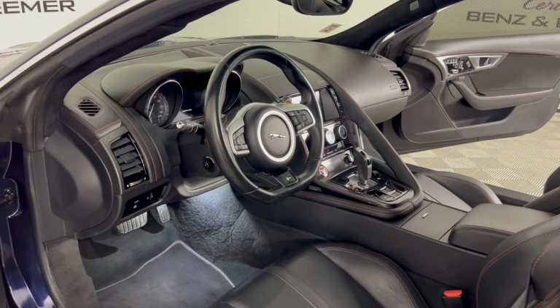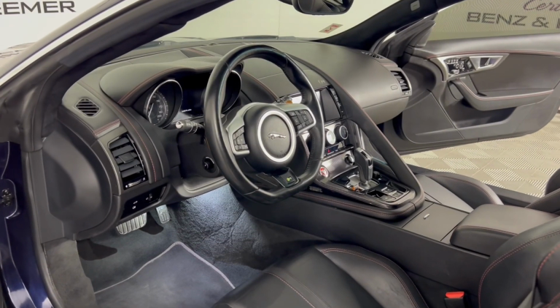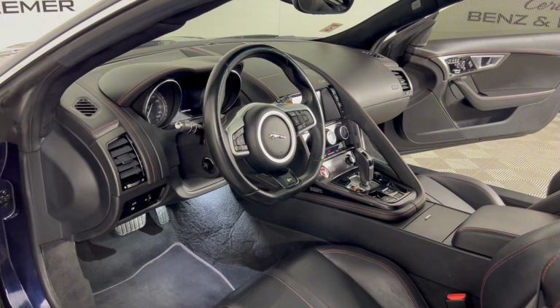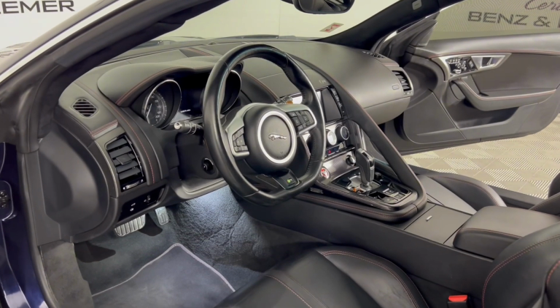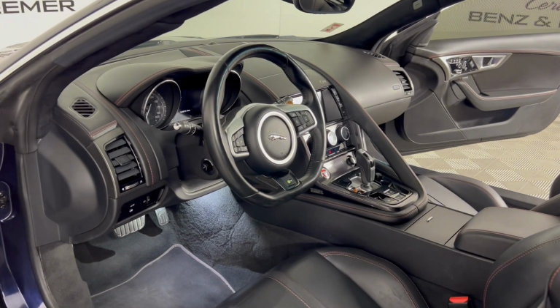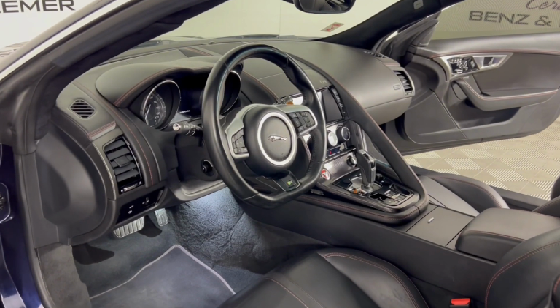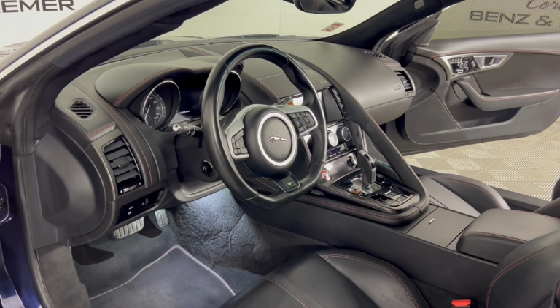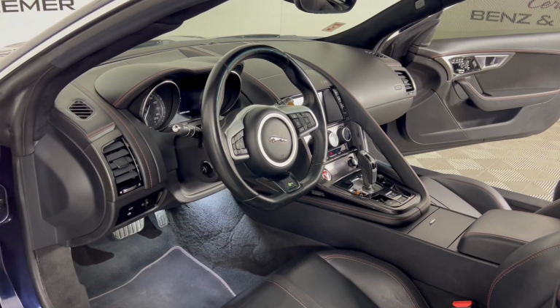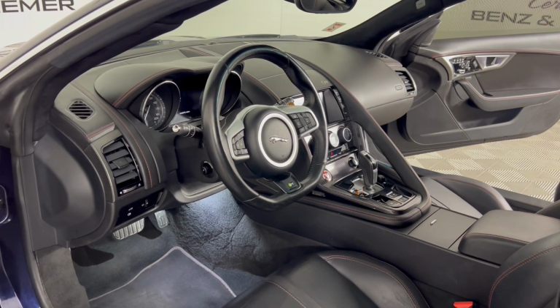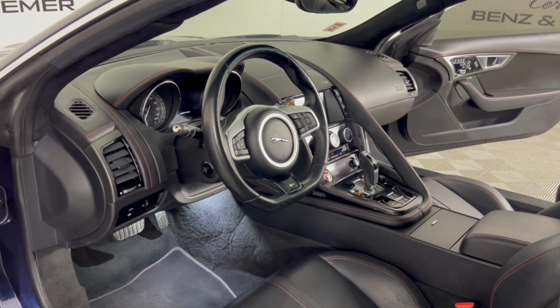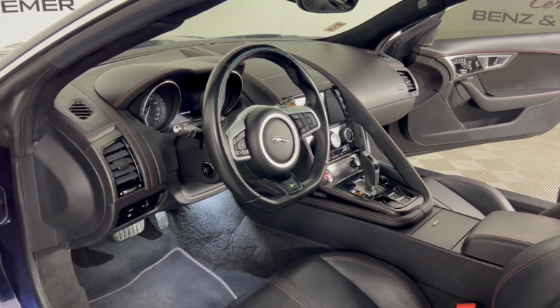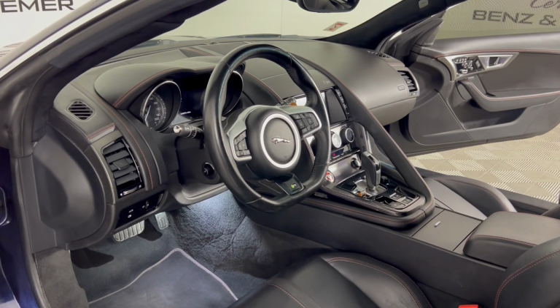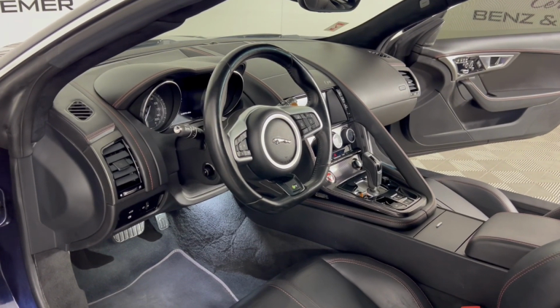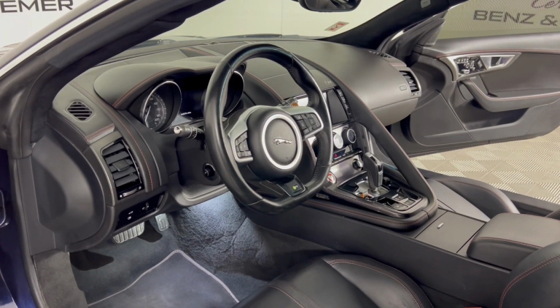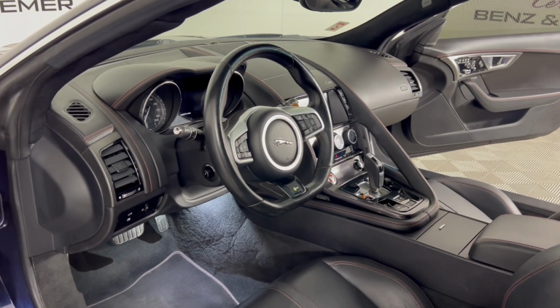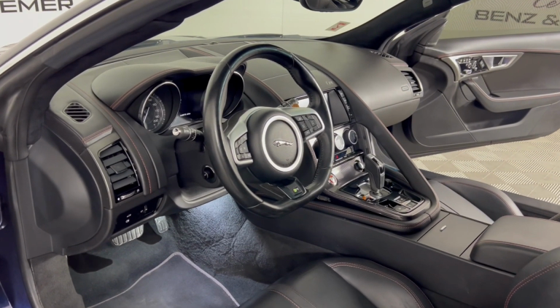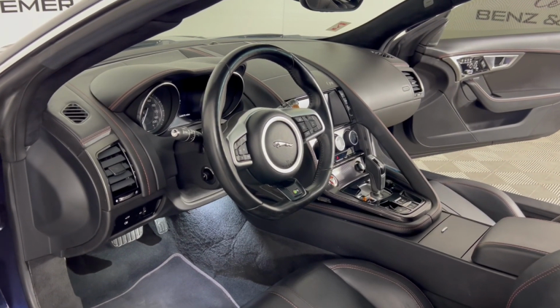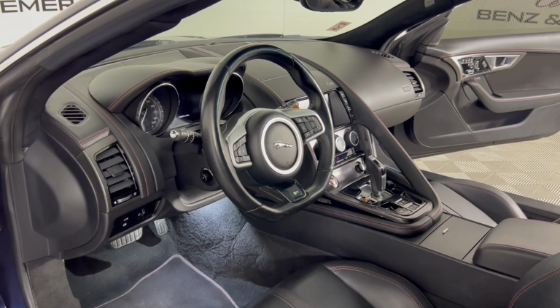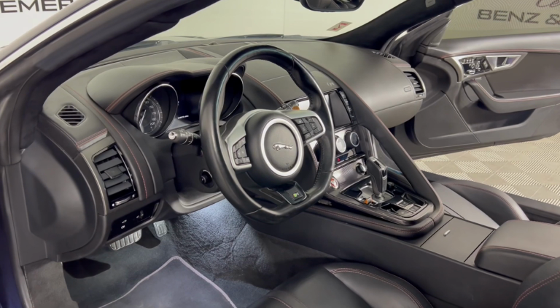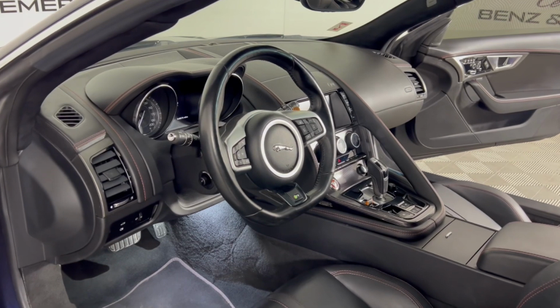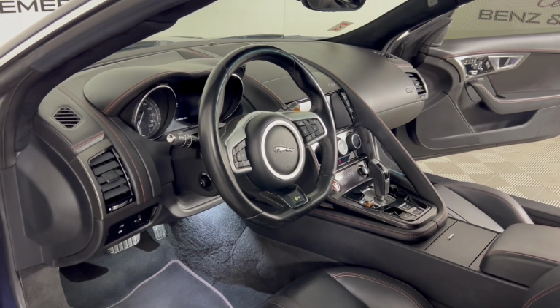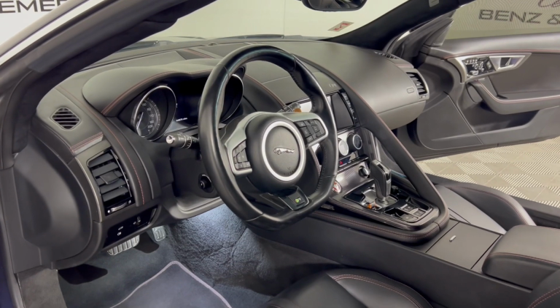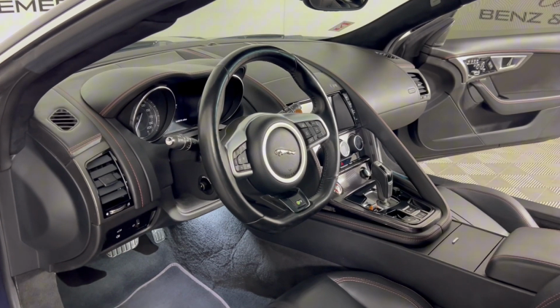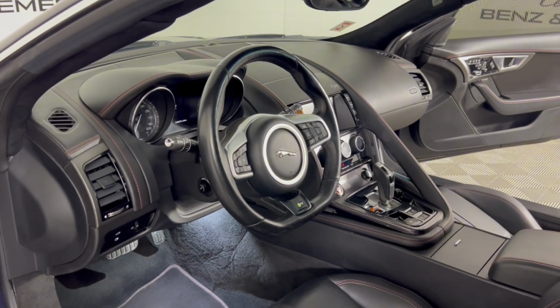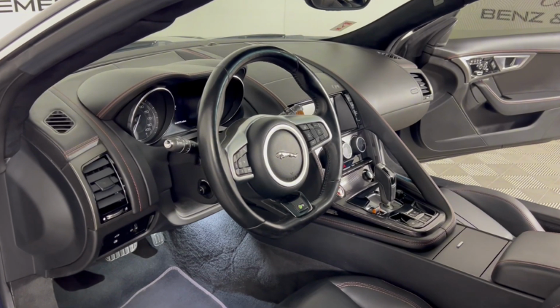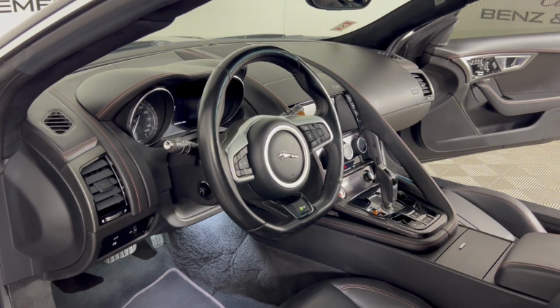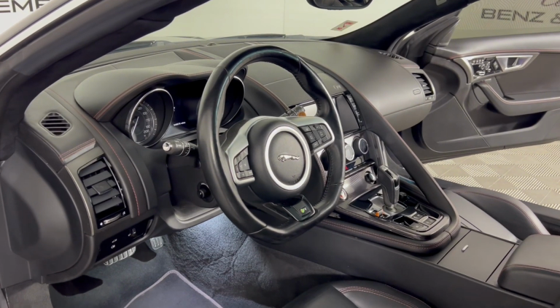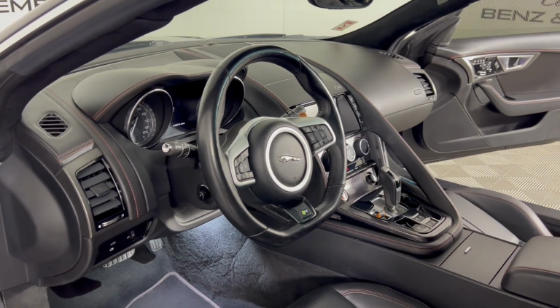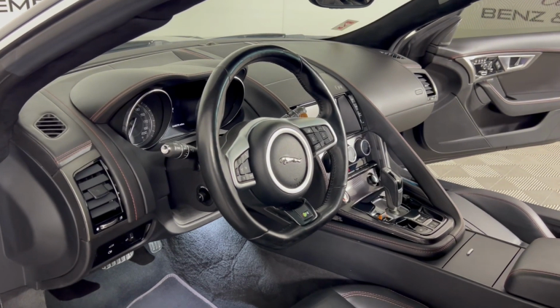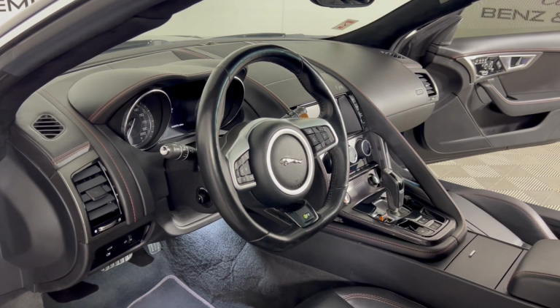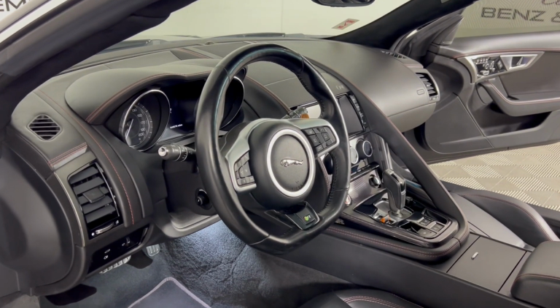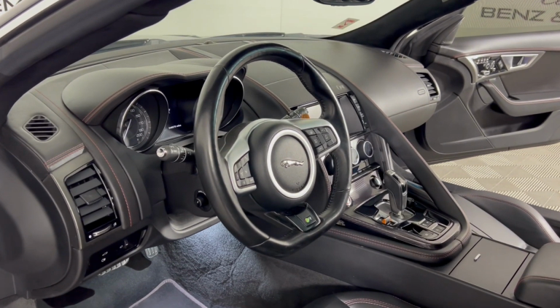Enjoy dynamic handling and agile control, thanks to its lightweight construction and advanced suspension system.